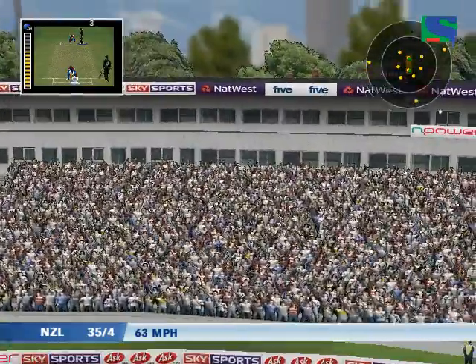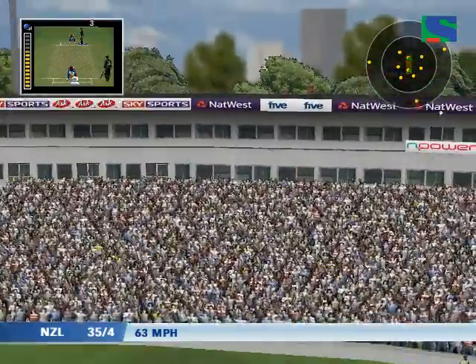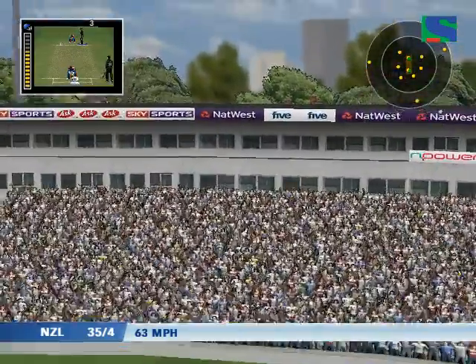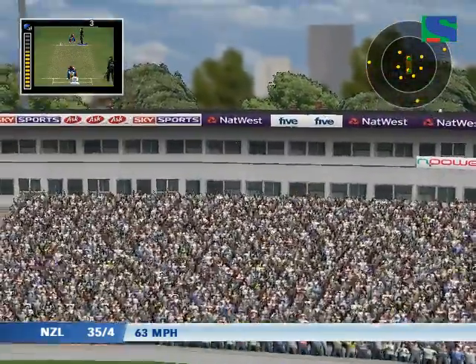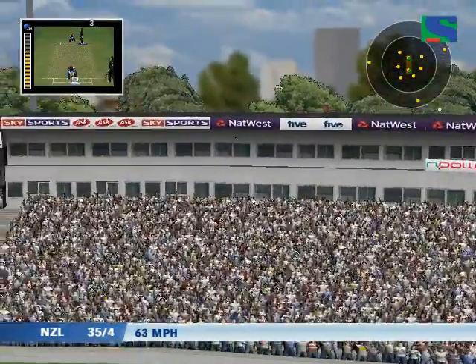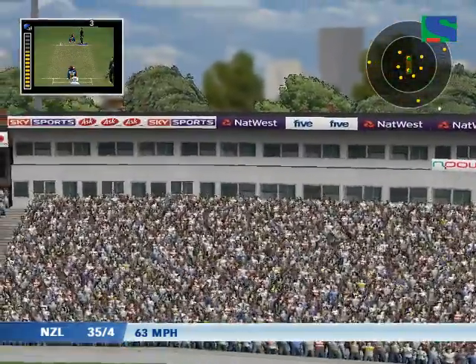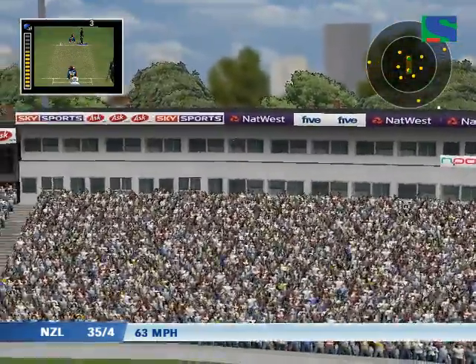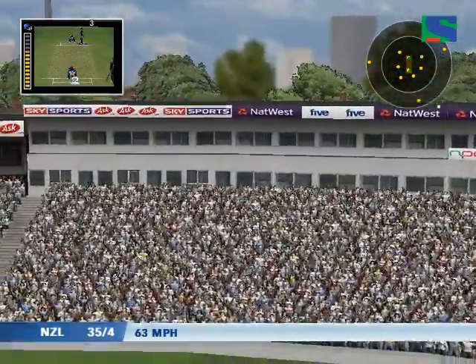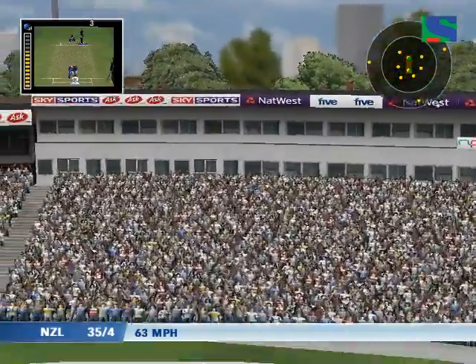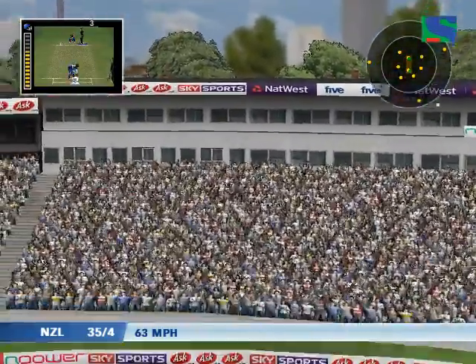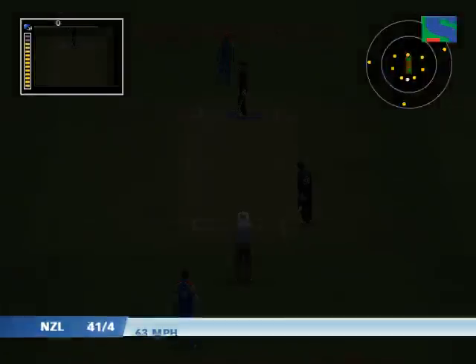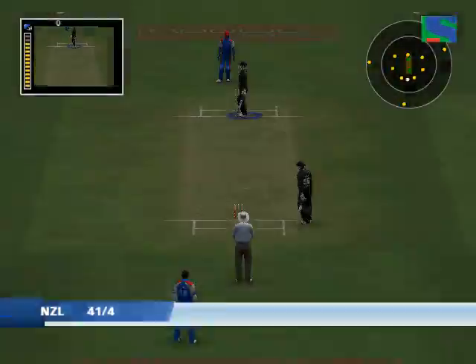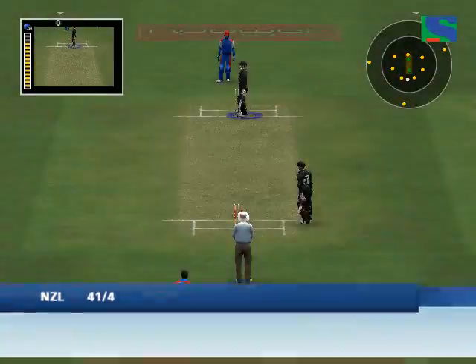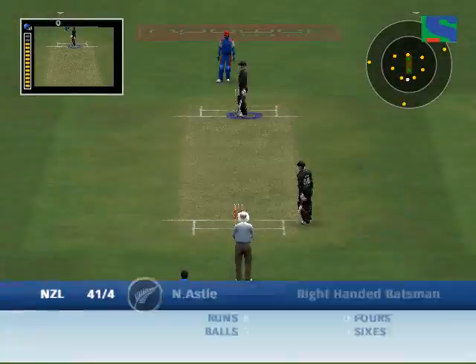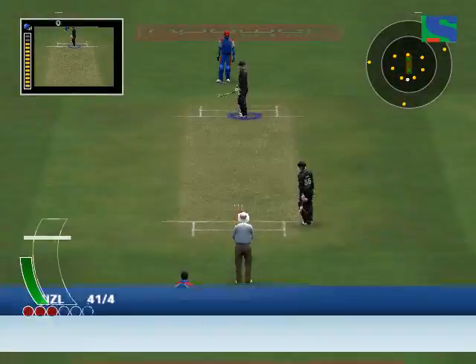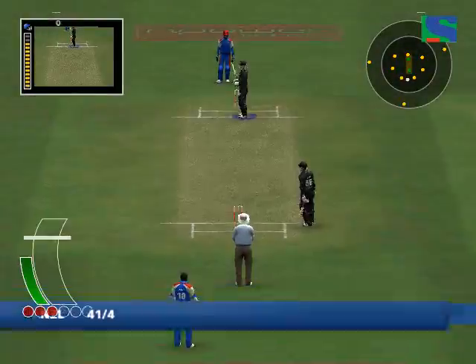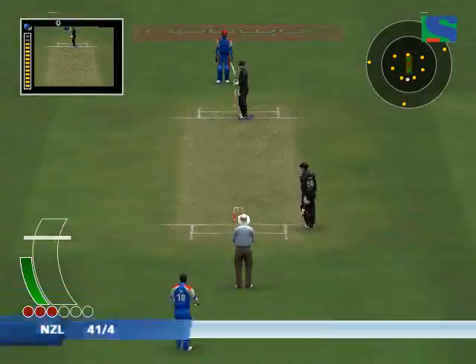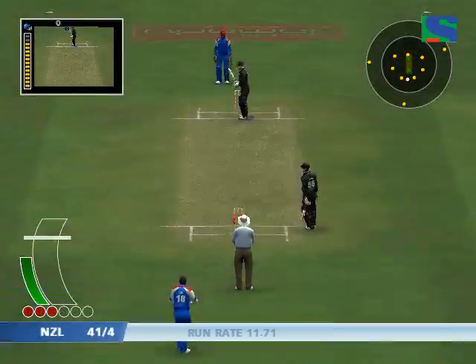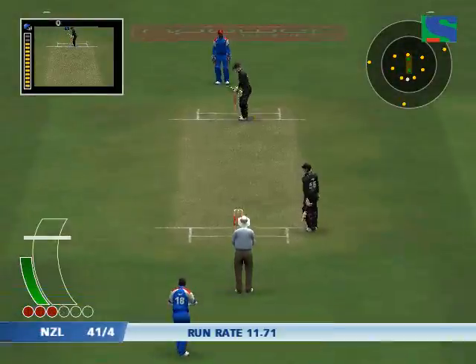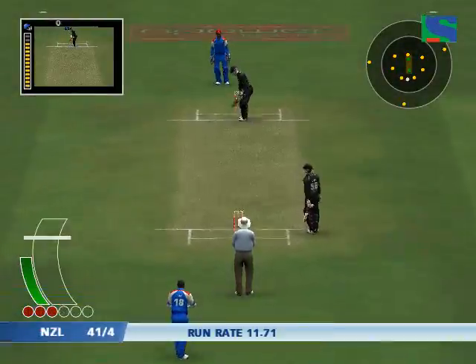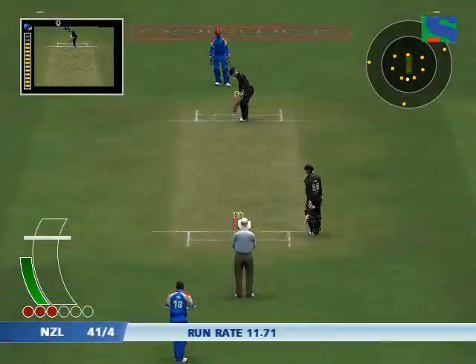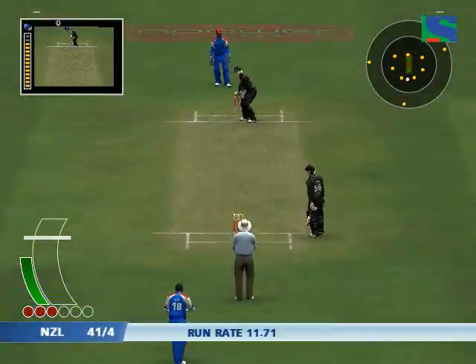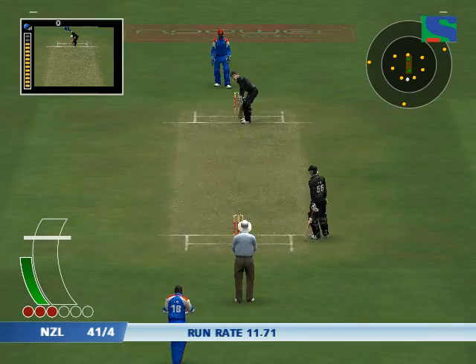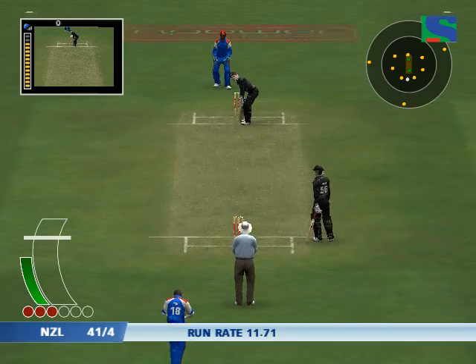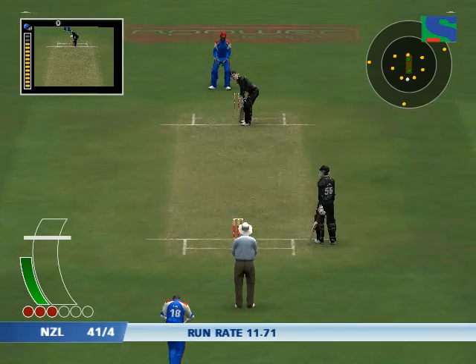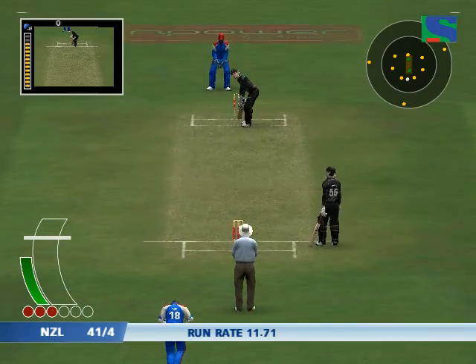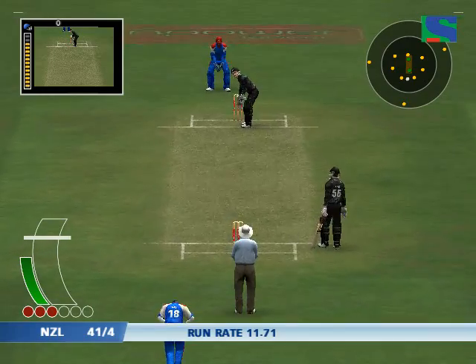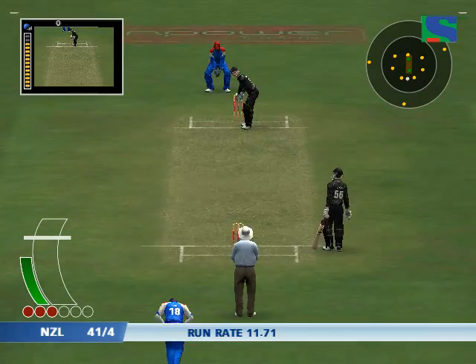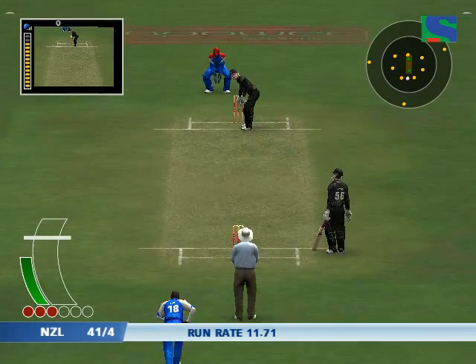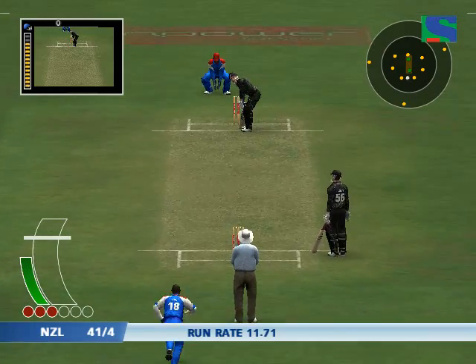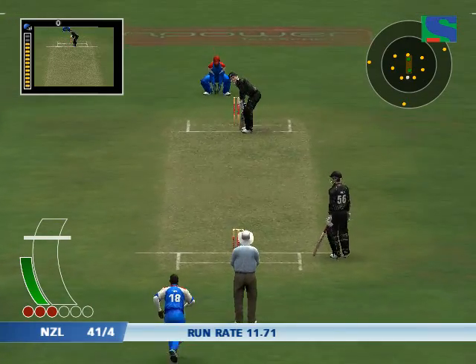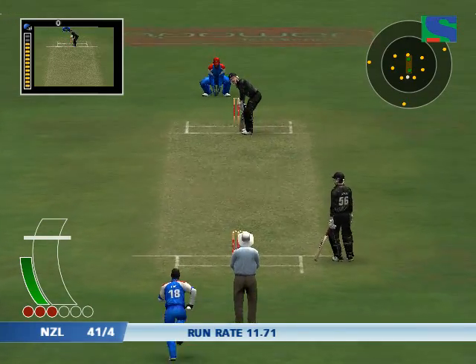That's tall placing. There's a demoralizing sight for any bowler — the ball is just sailing over the fence.